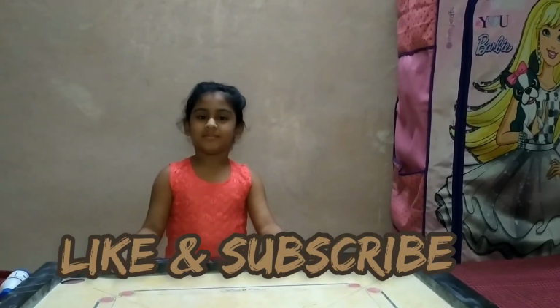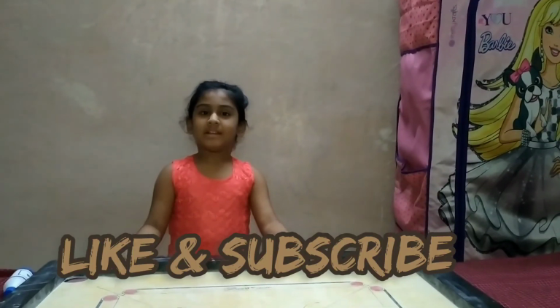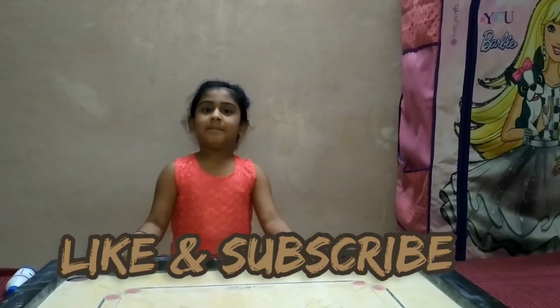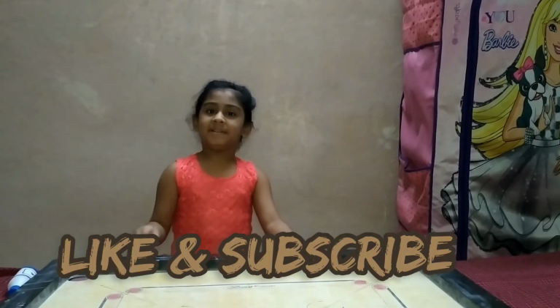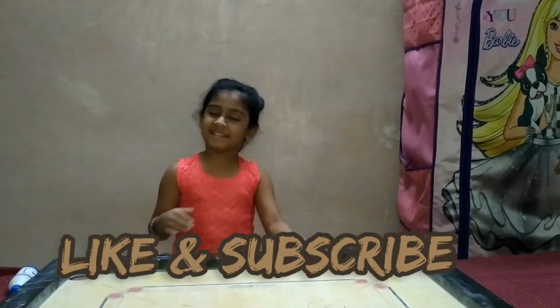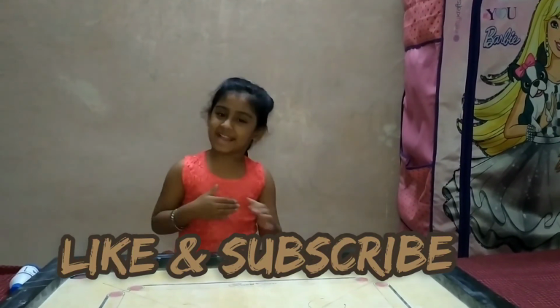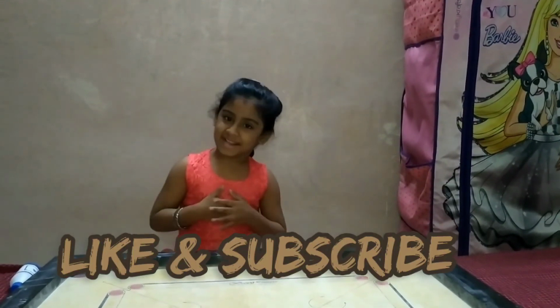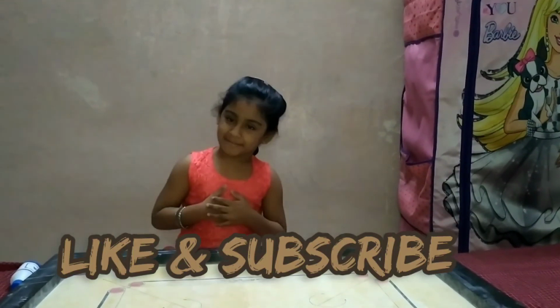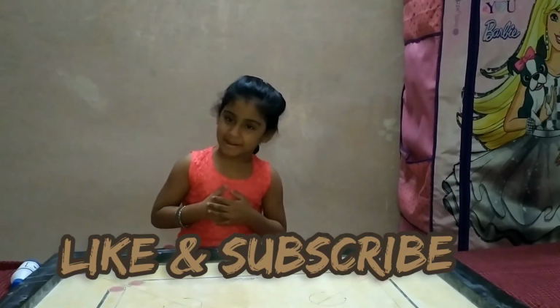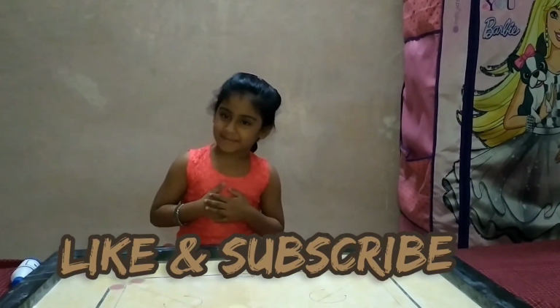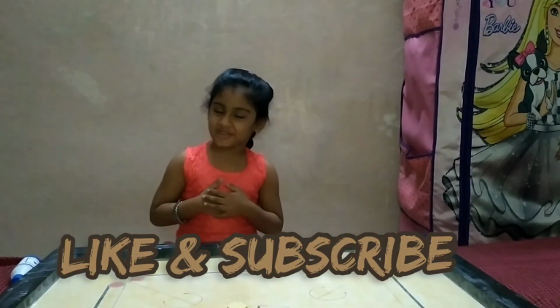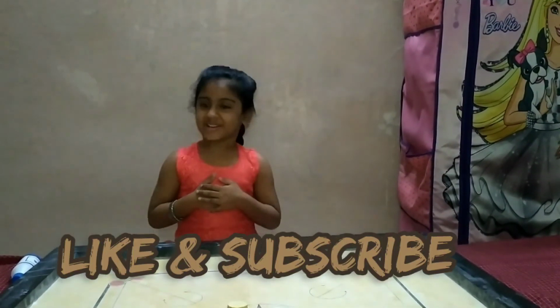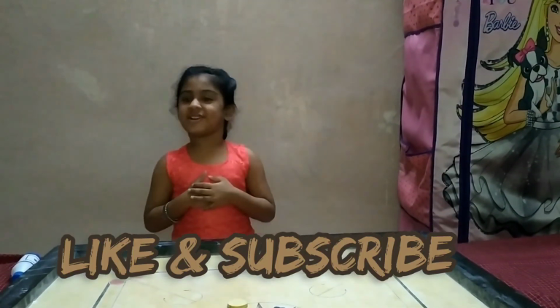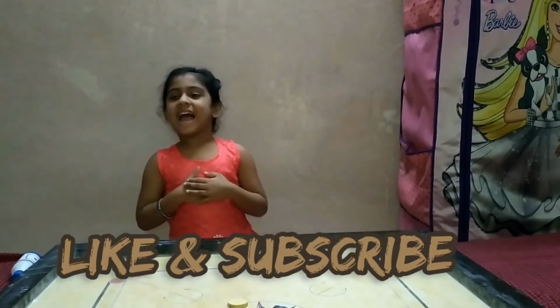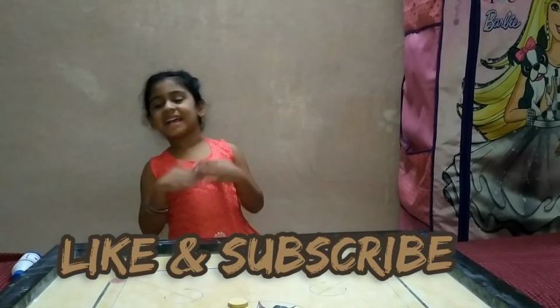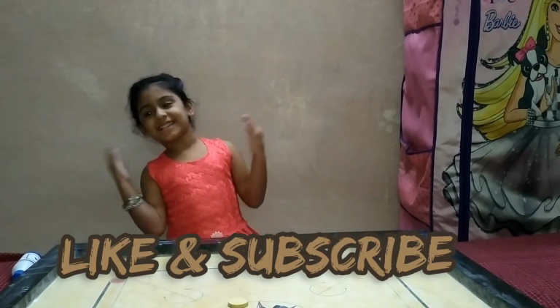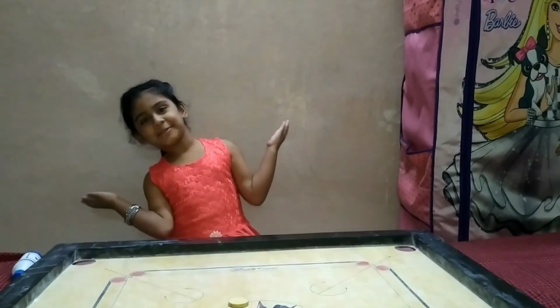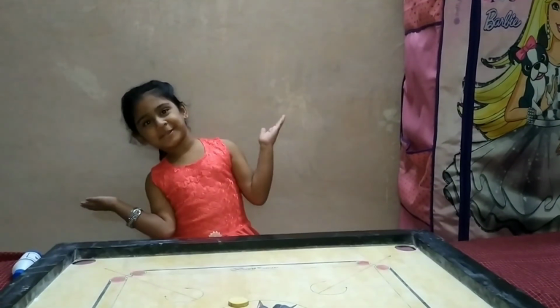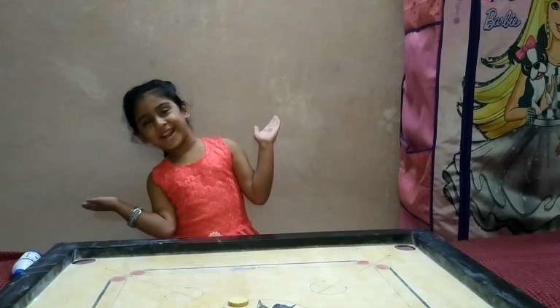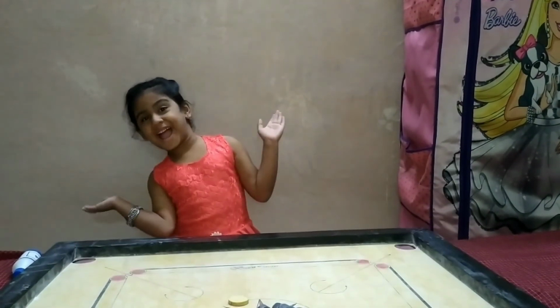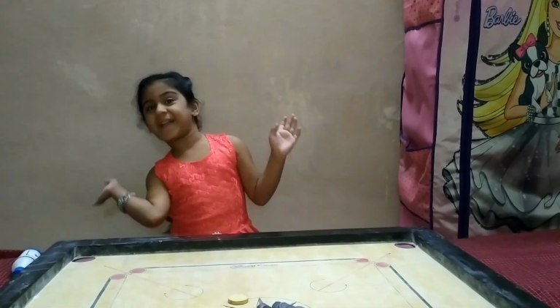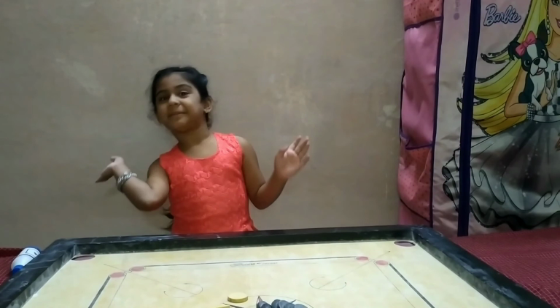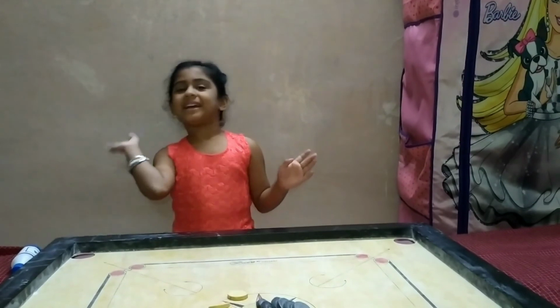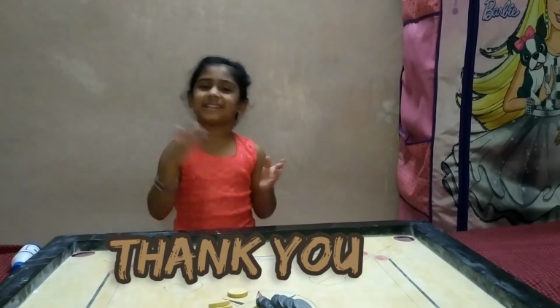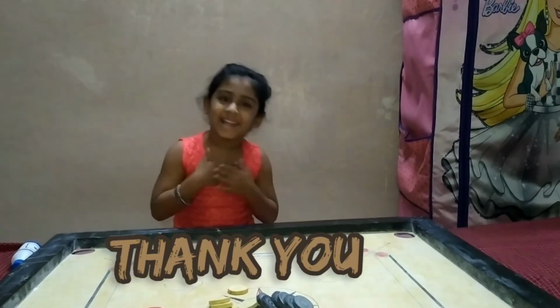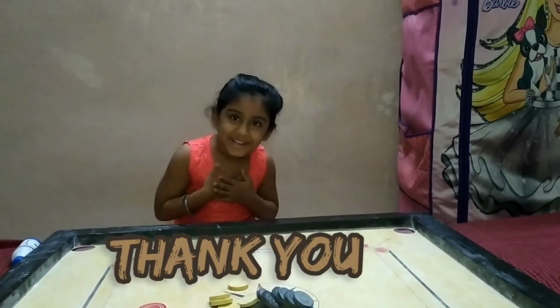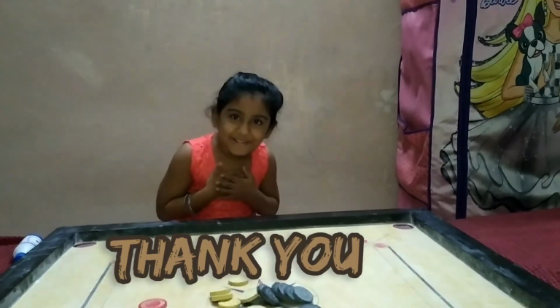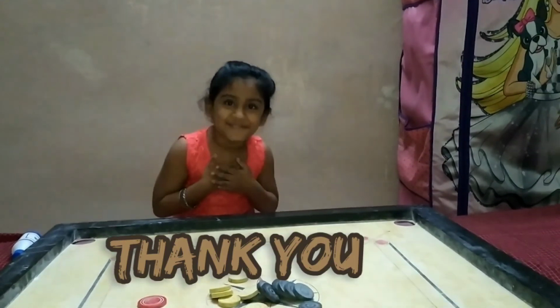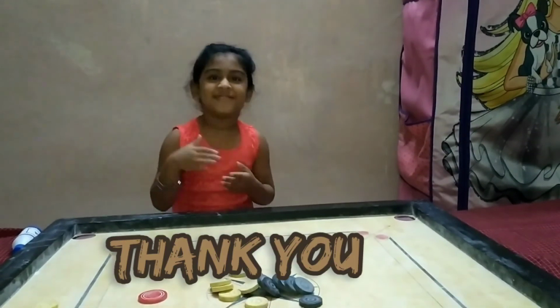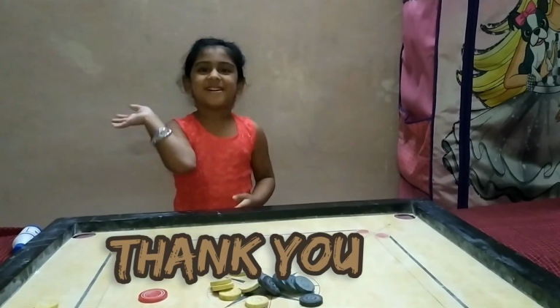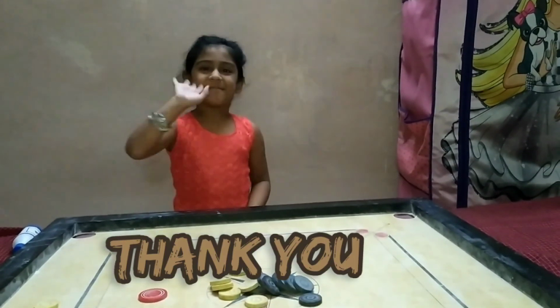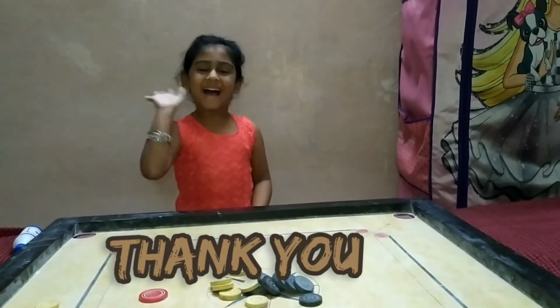Please like my video and subscribe, thank you, bye!